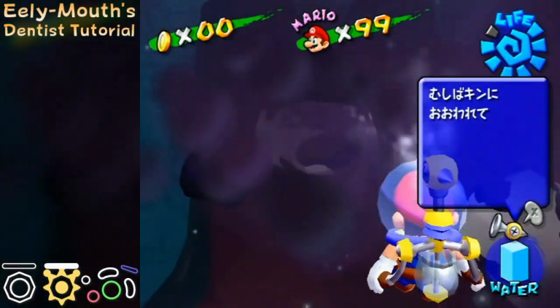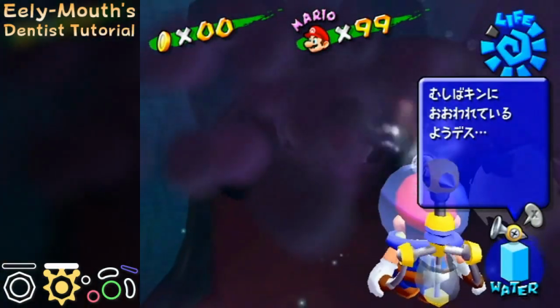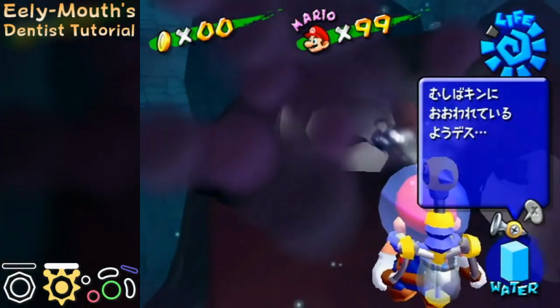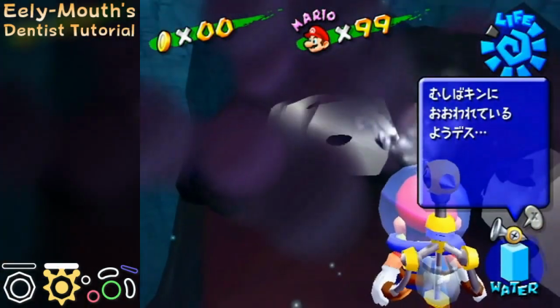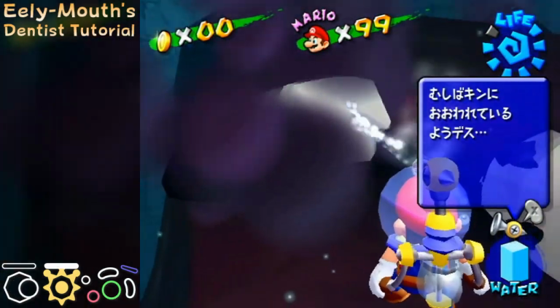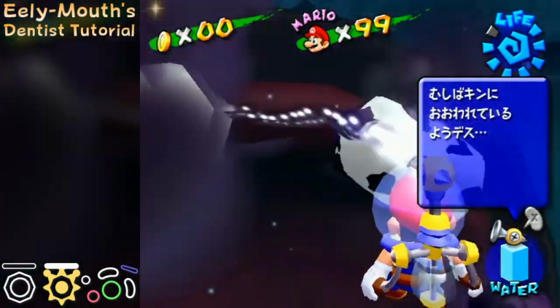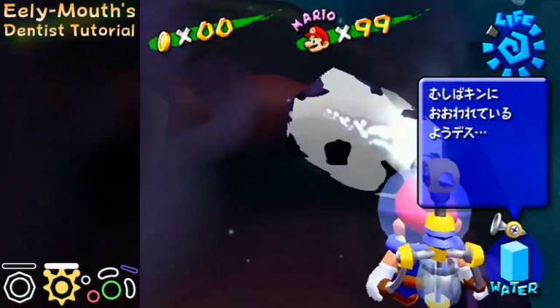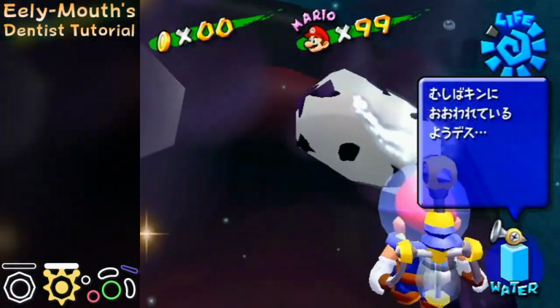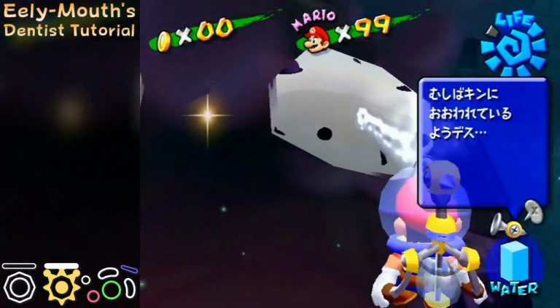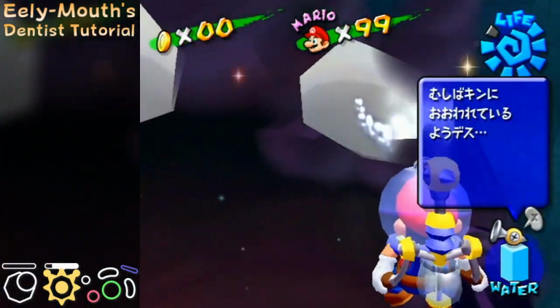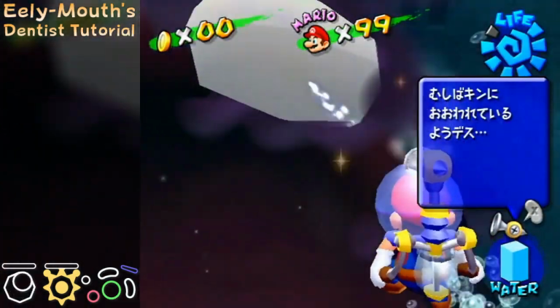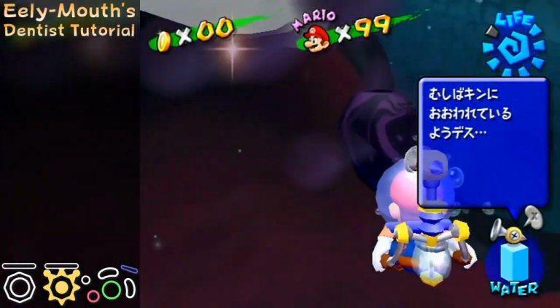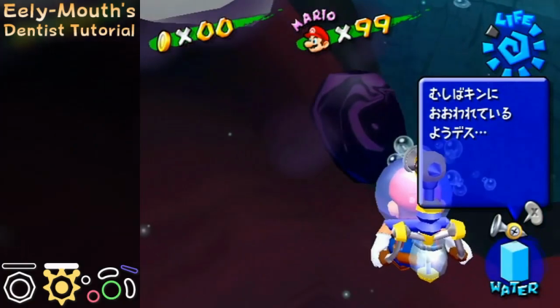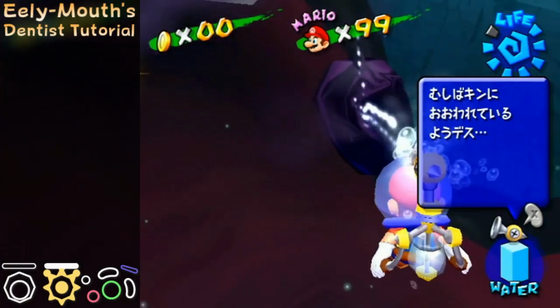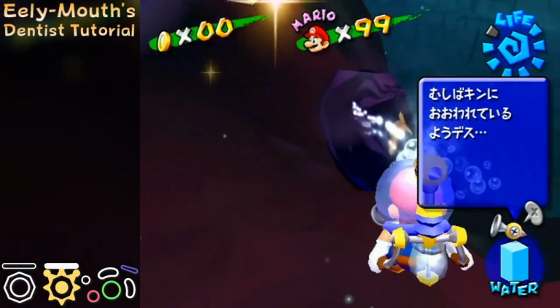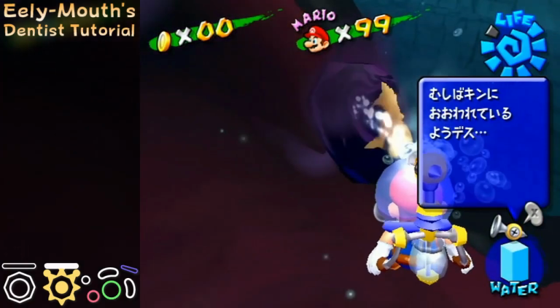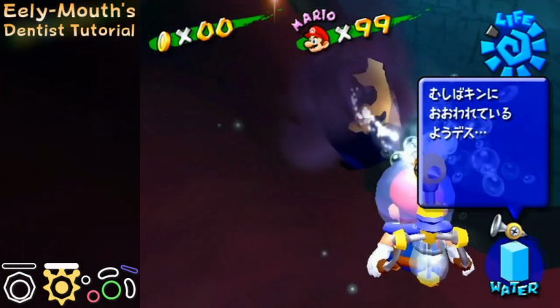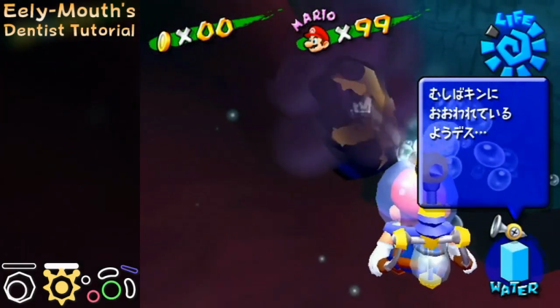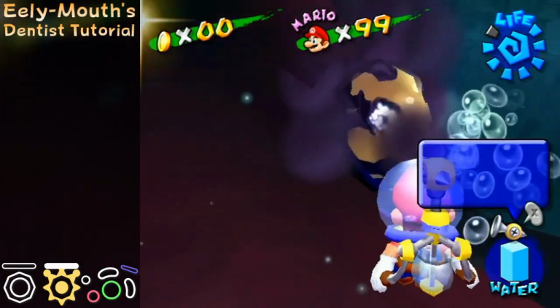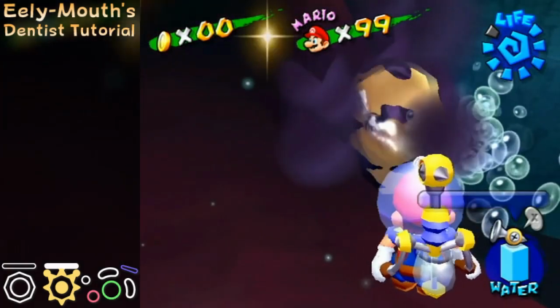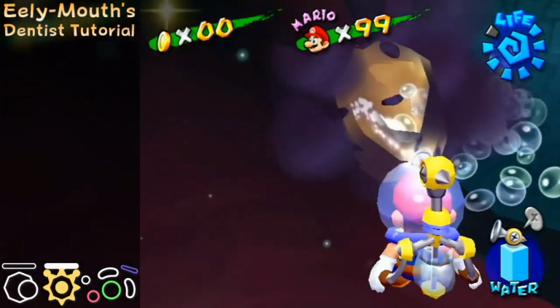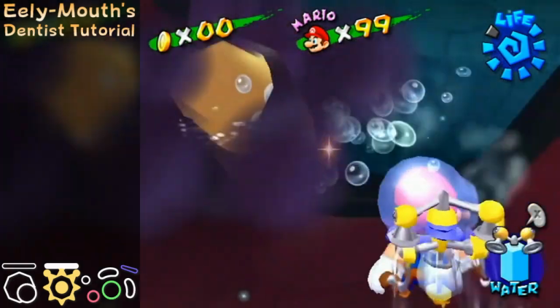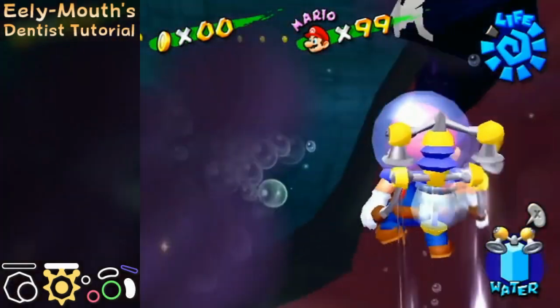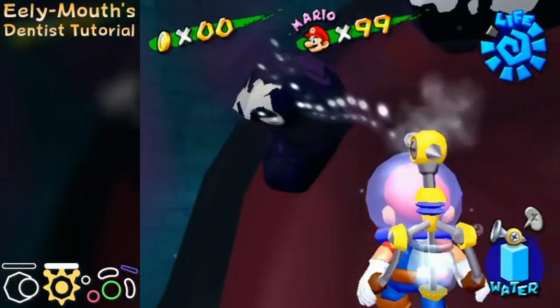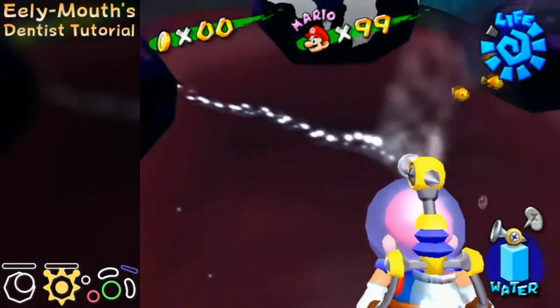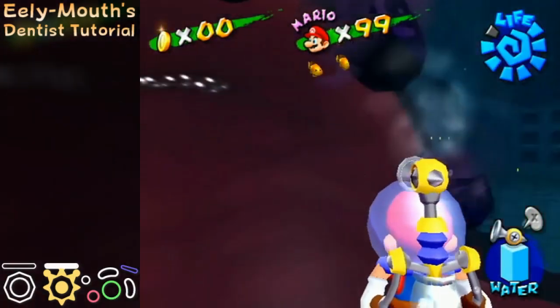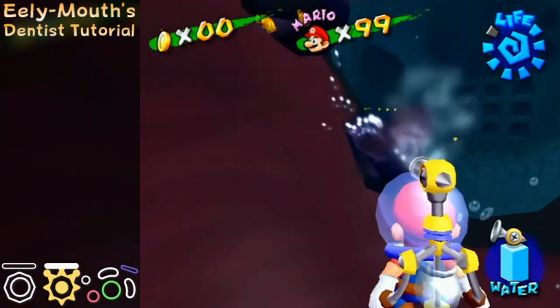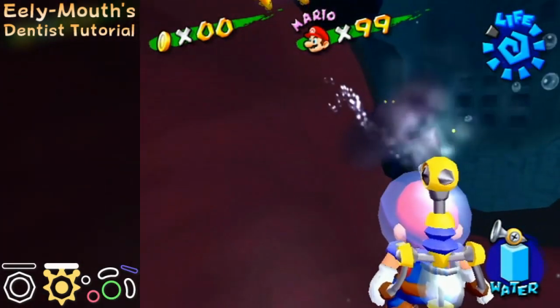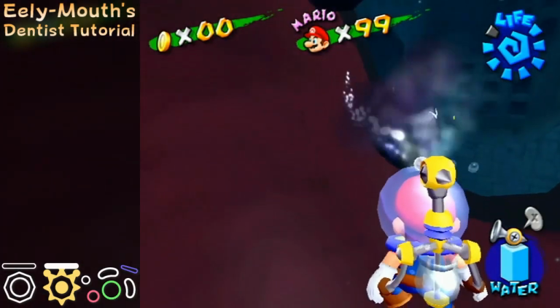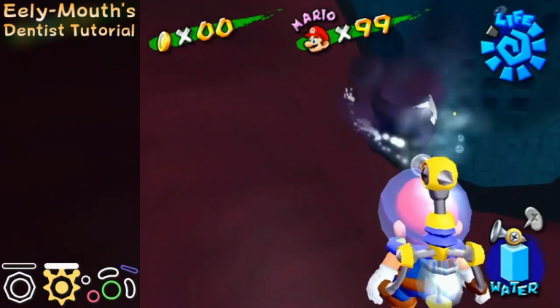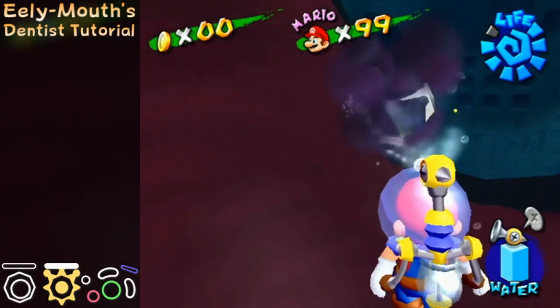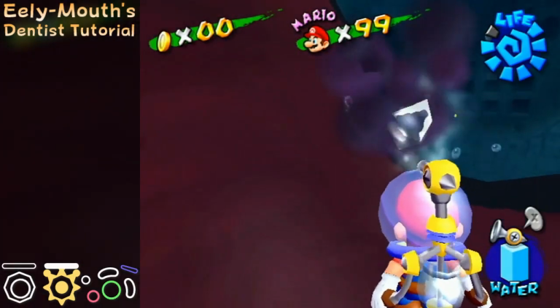It's very easy to spray the middle teeth and the gold tooth. But for the corner teeth, it's better to spray them at the root.